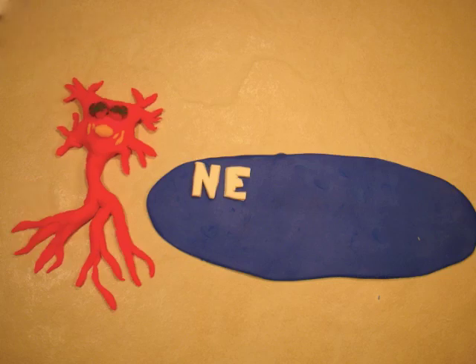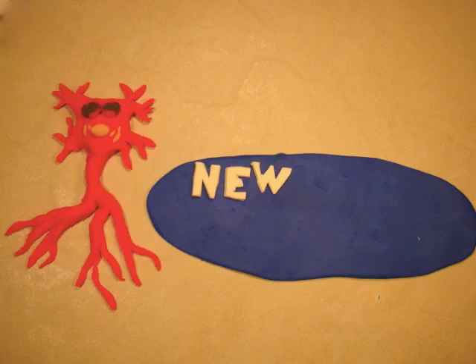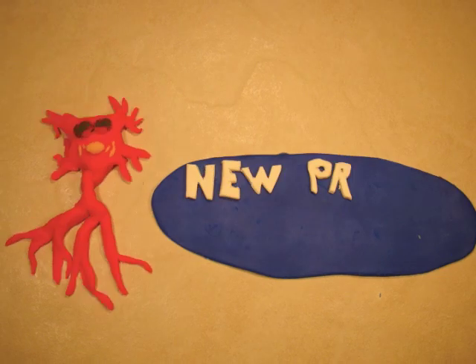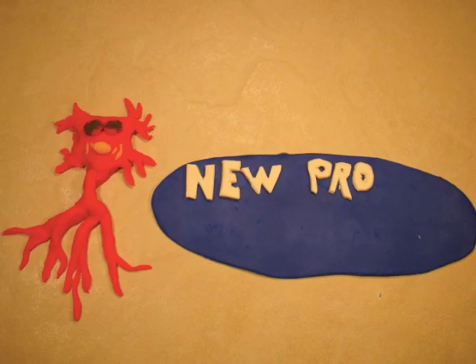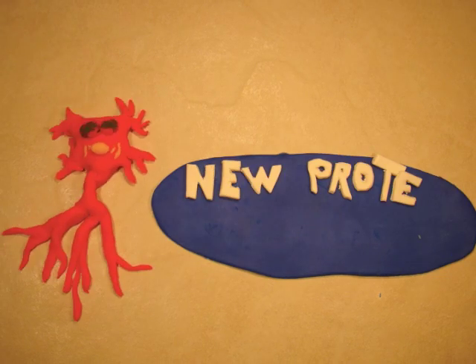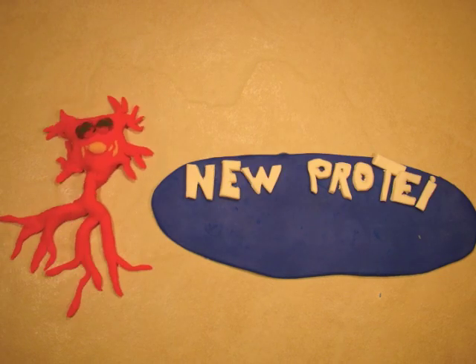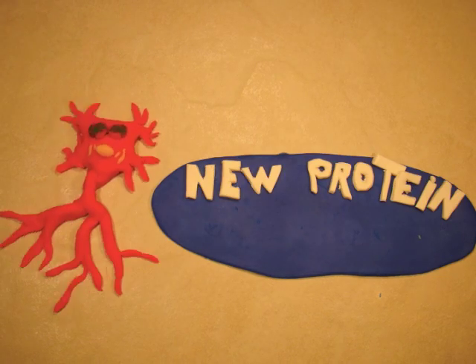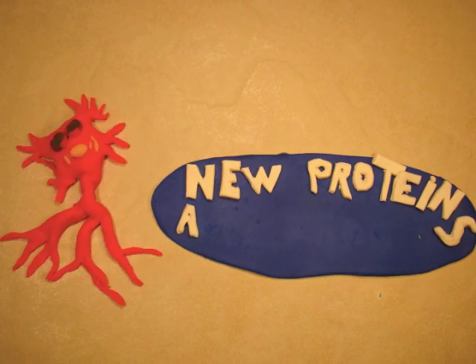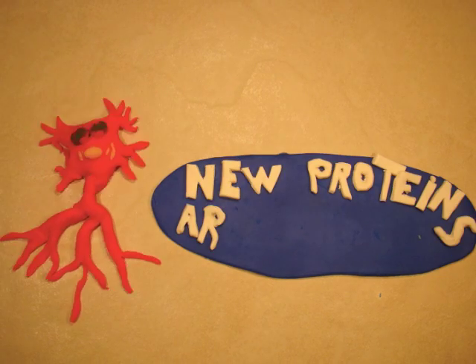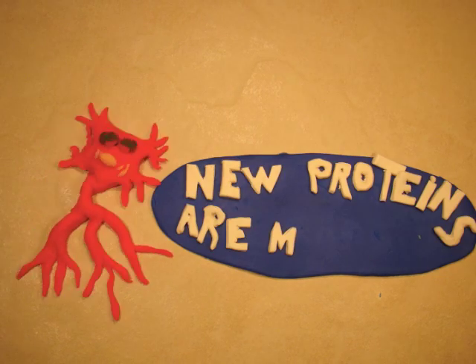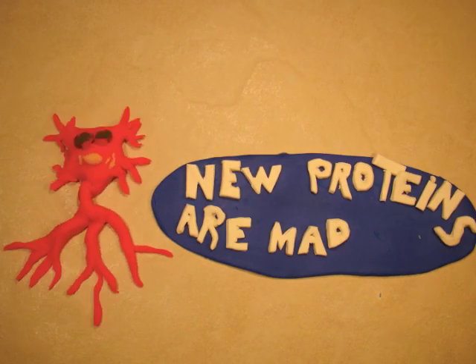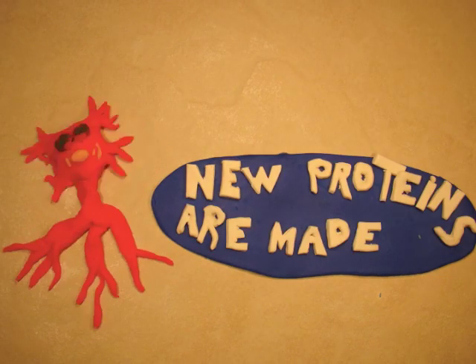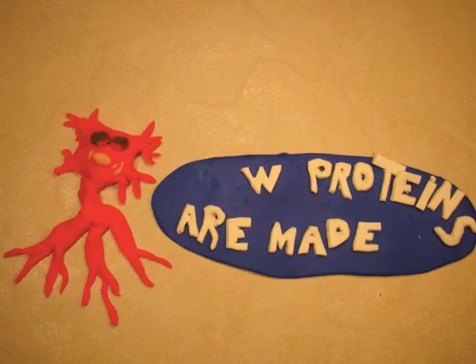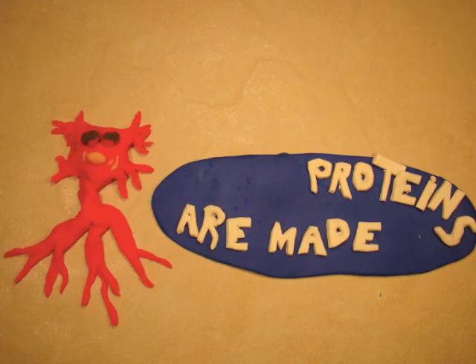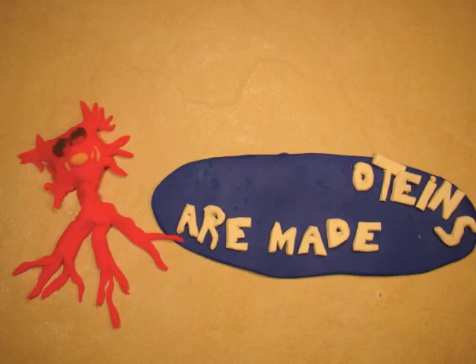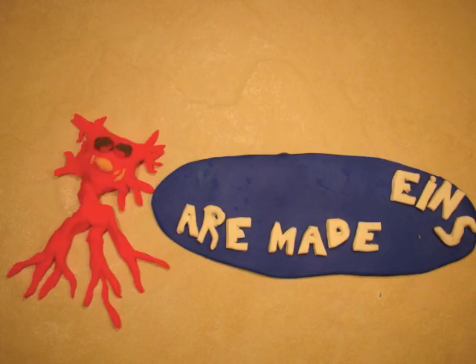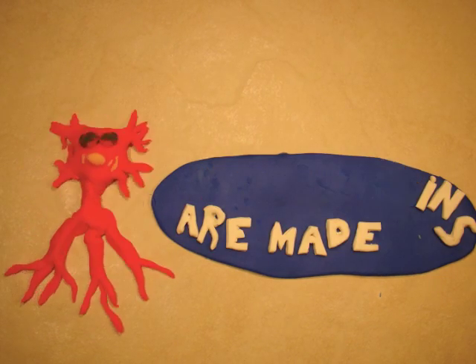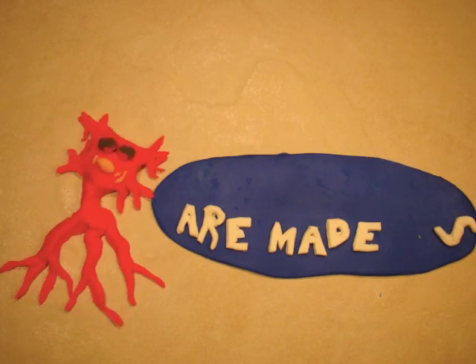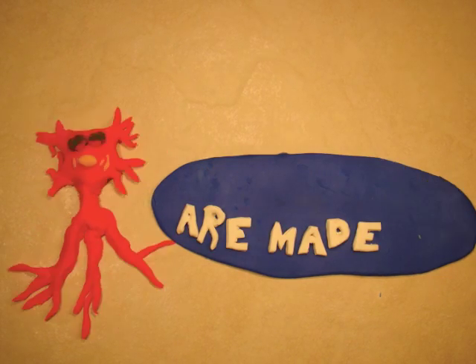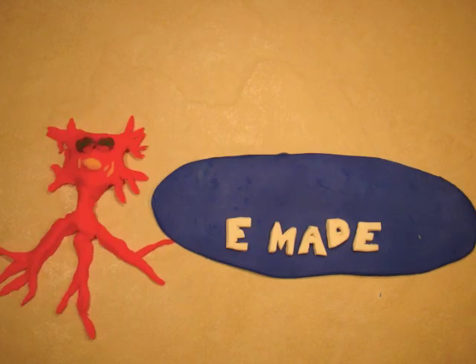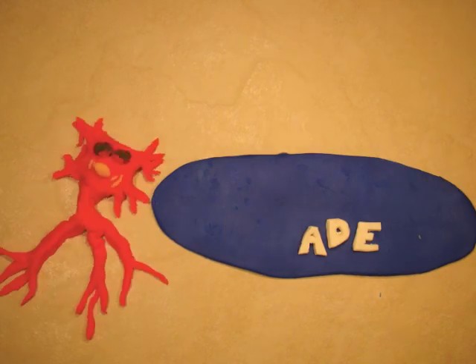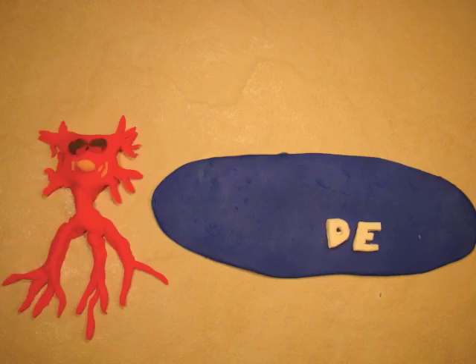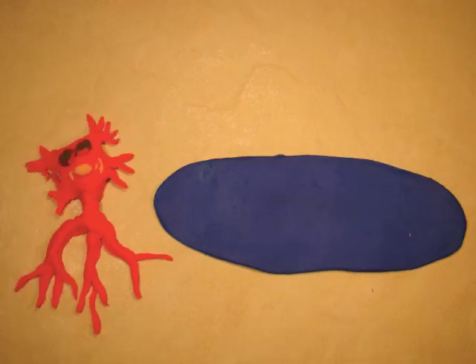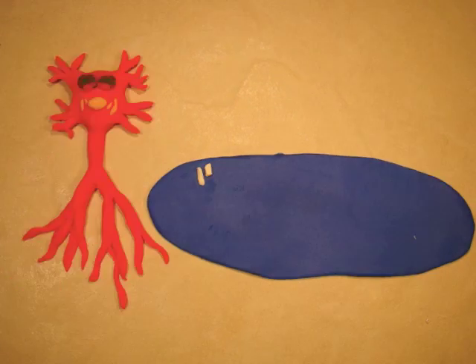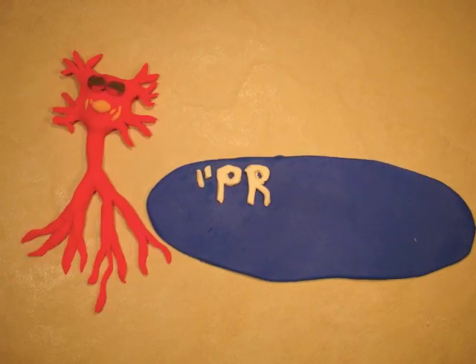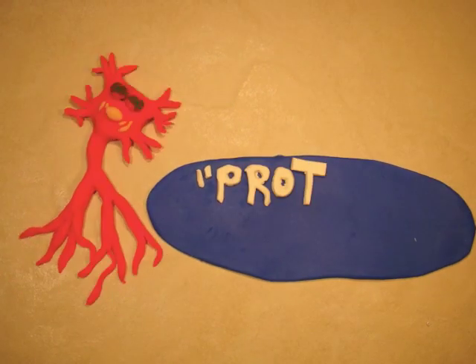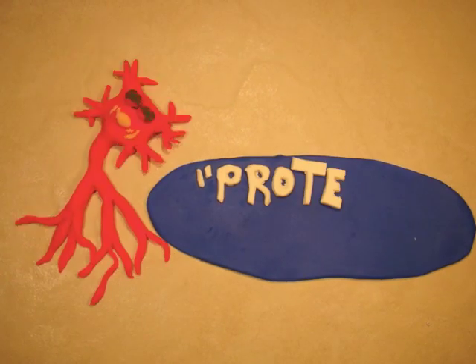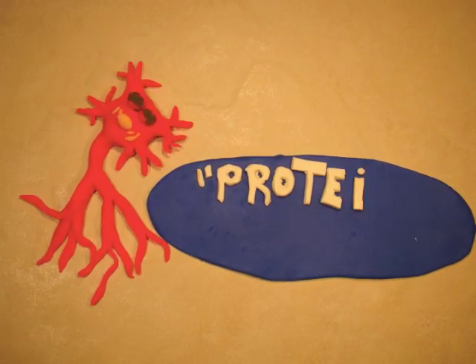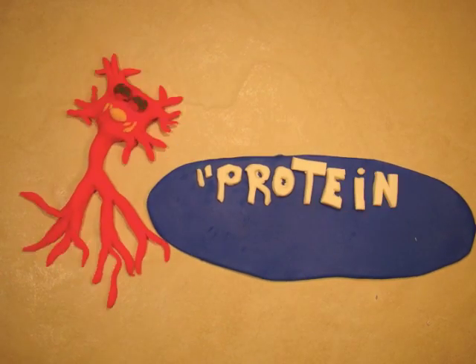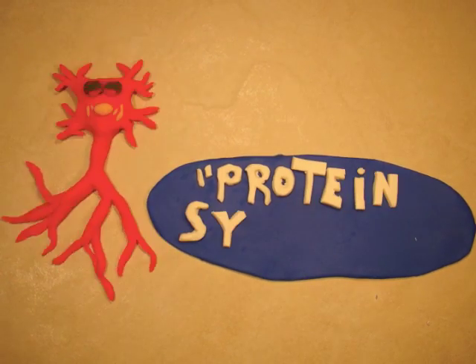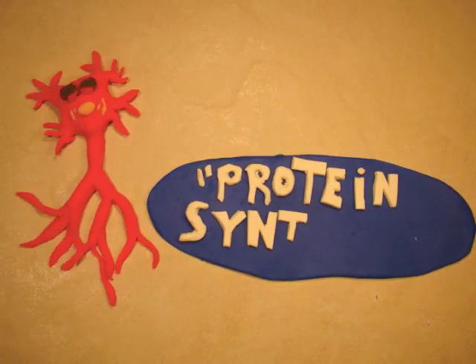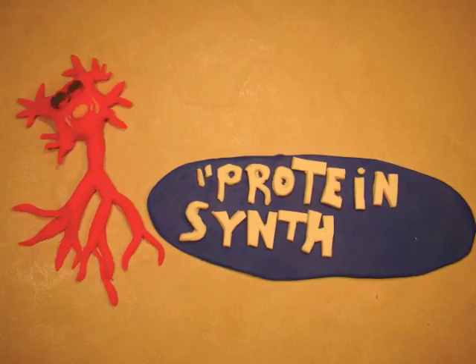After when you play, so much firing in your brain, the signal is sent for new proteins to be made. That's called protein synthesis.